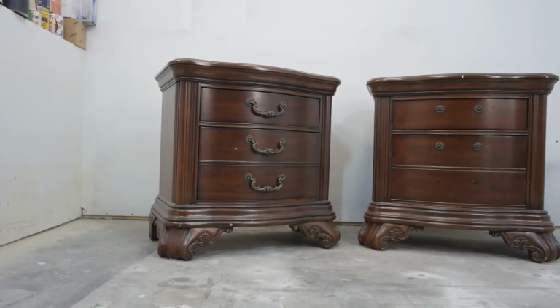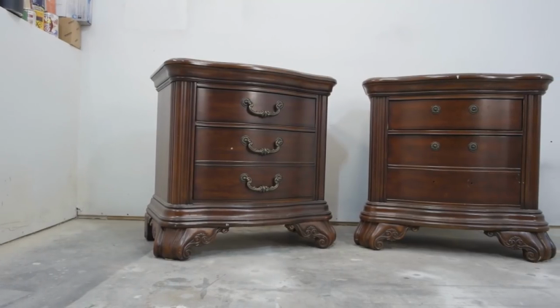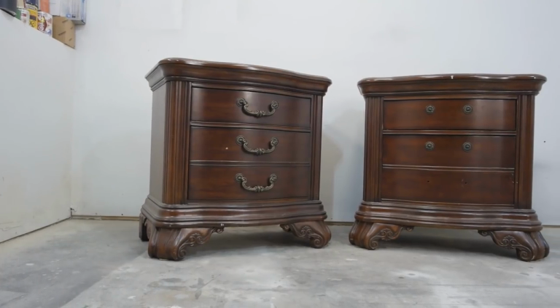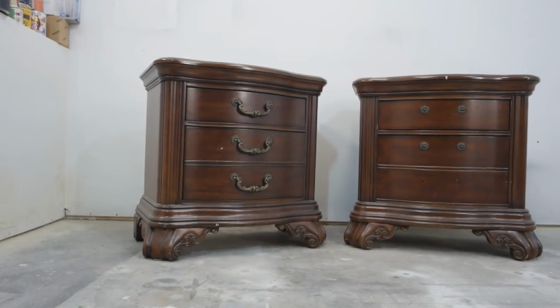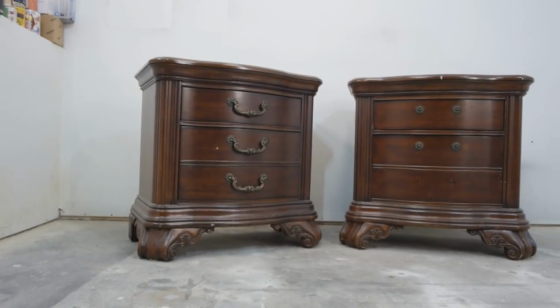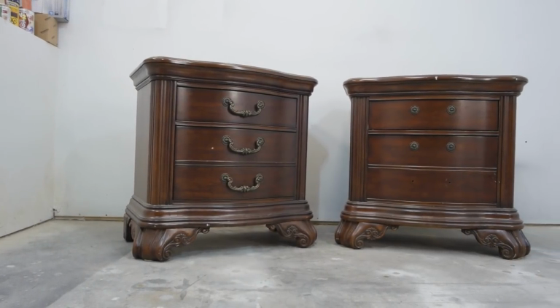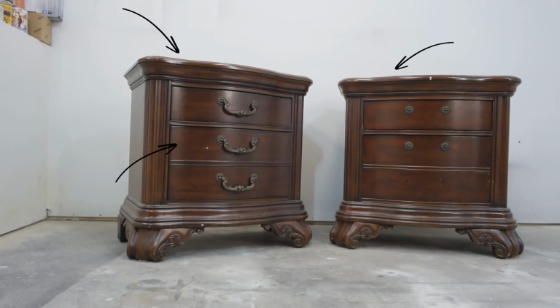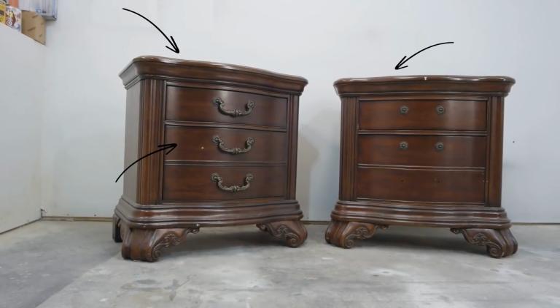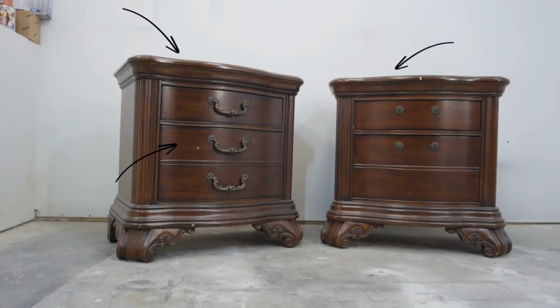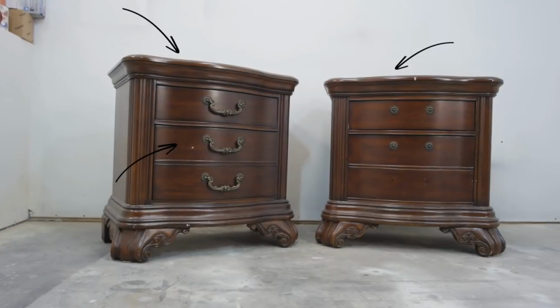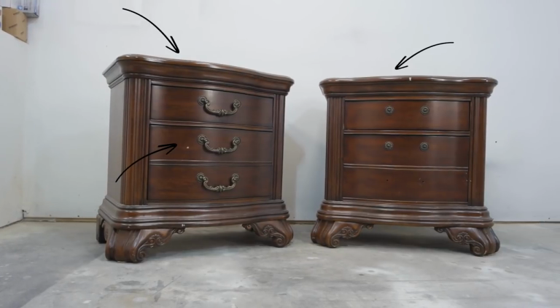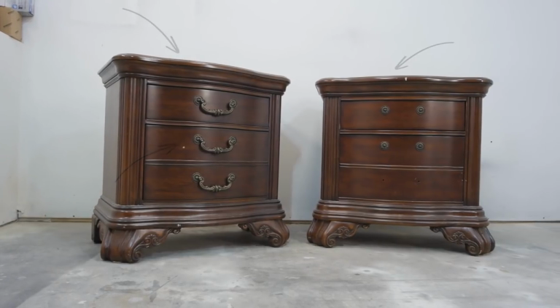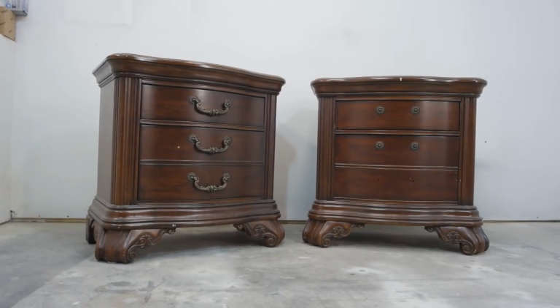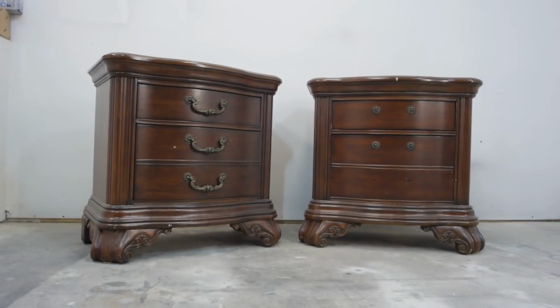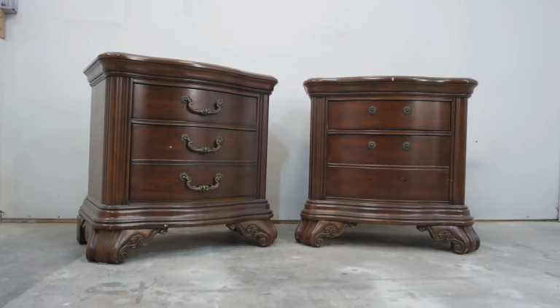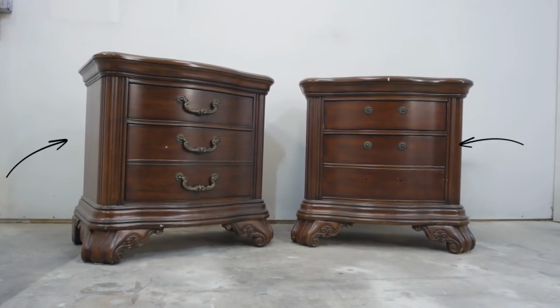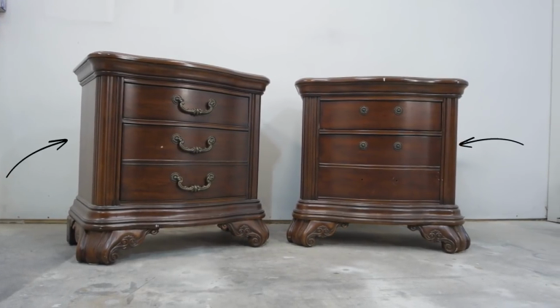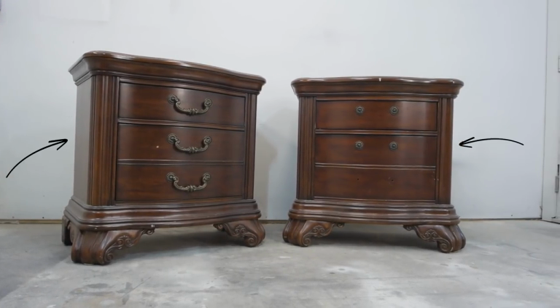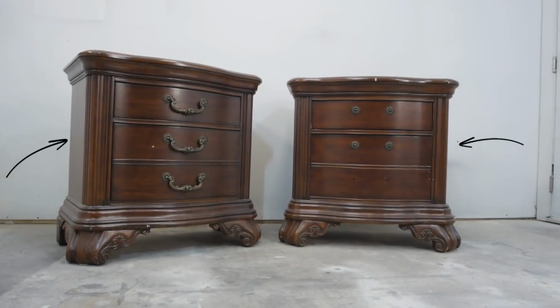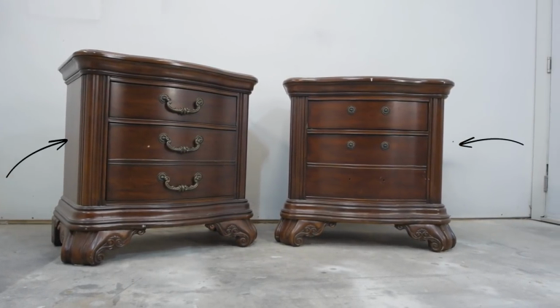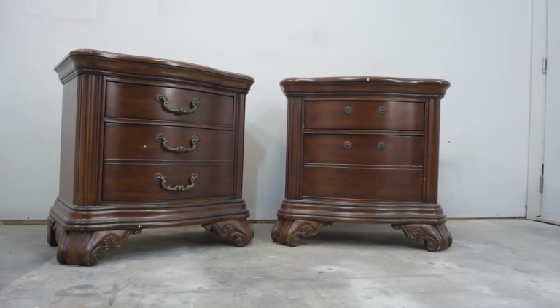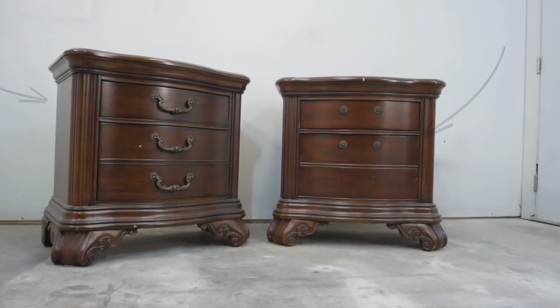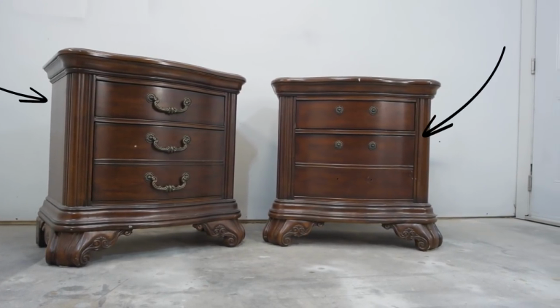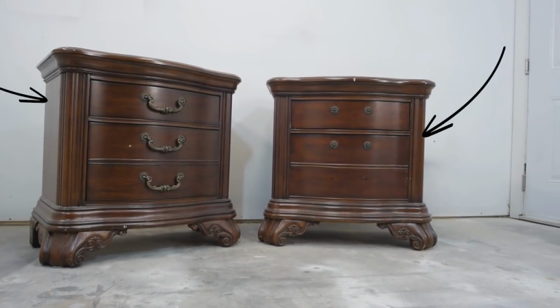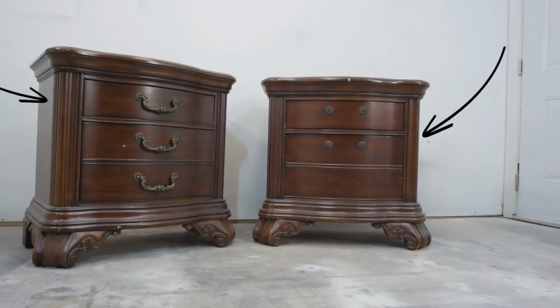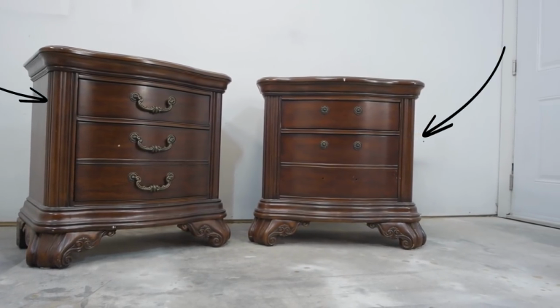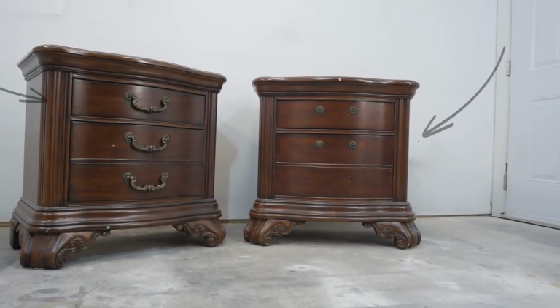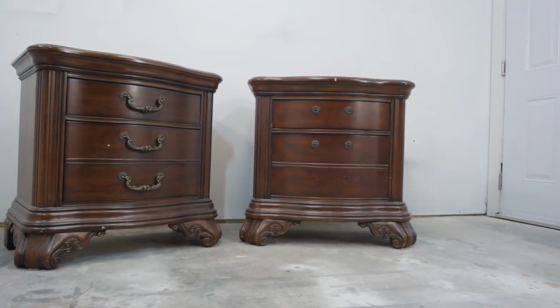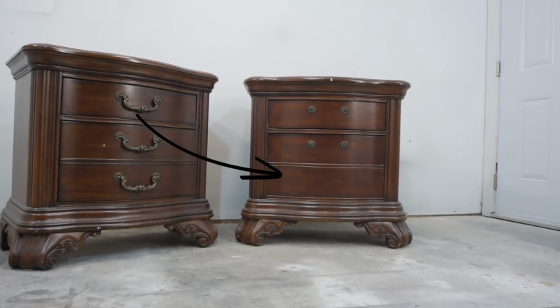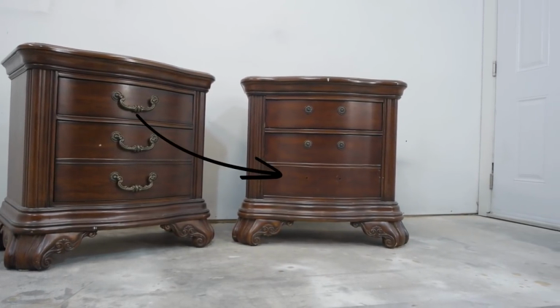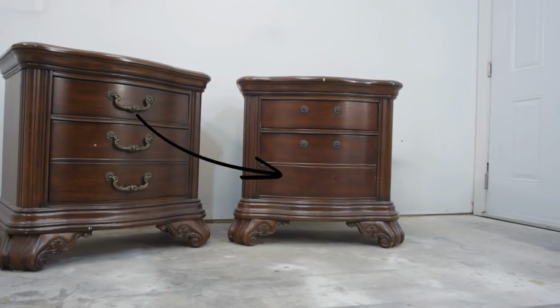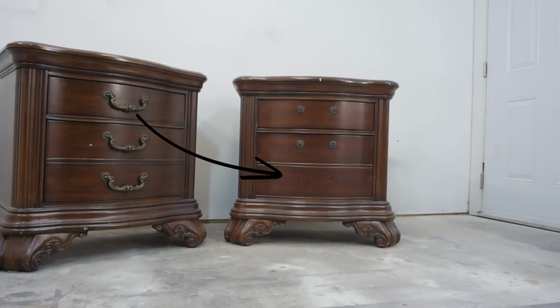The plan is to stain the top and the drawers, paint the body dark gray, then glaze the piece with some stain, and rearrange the hardware.